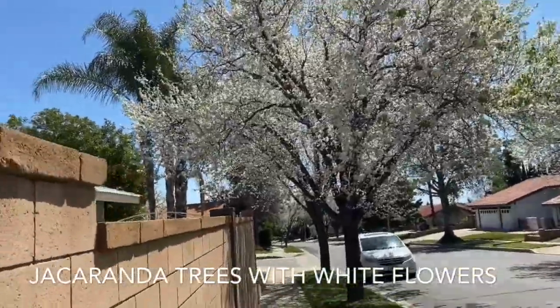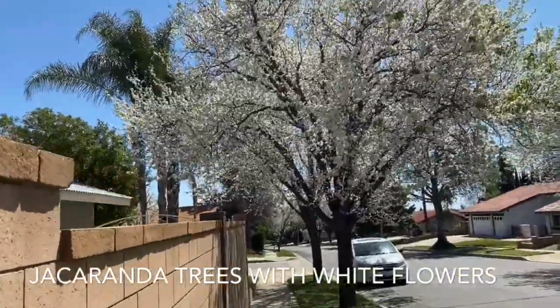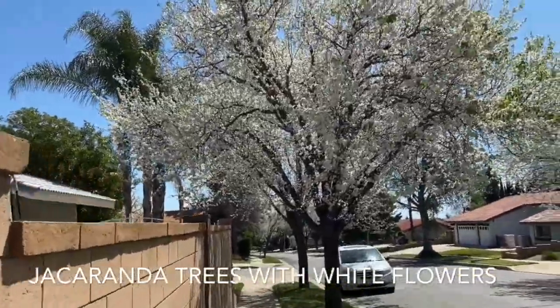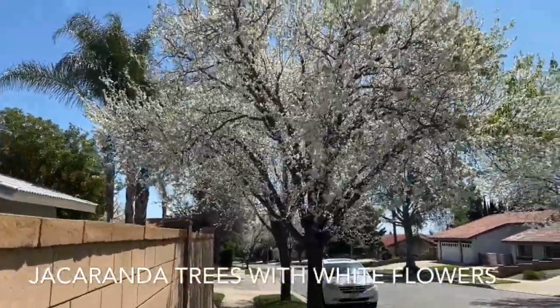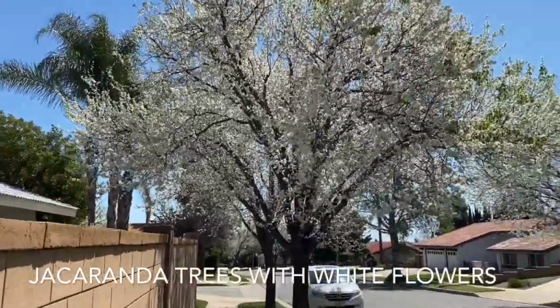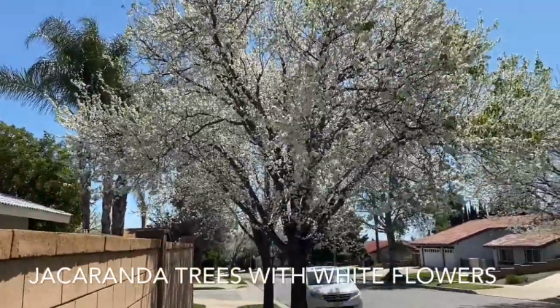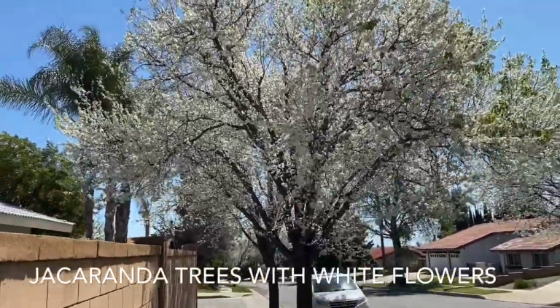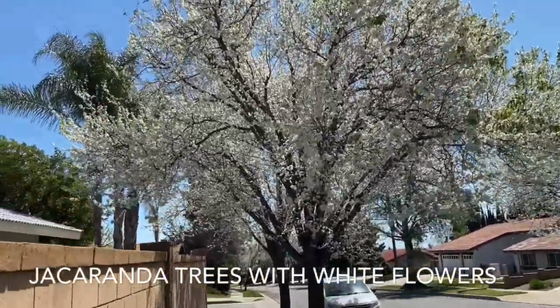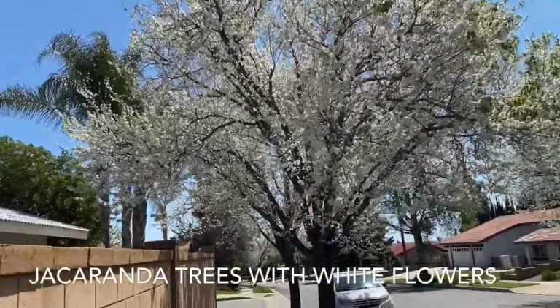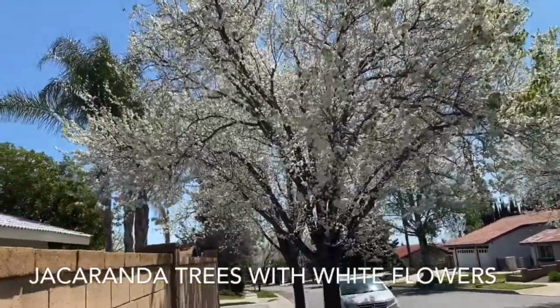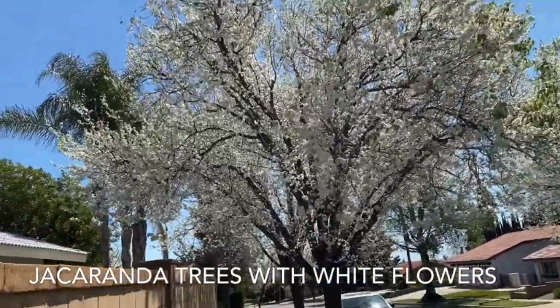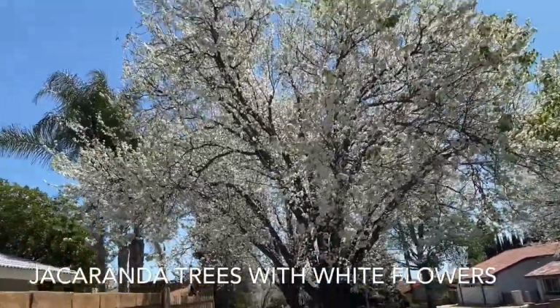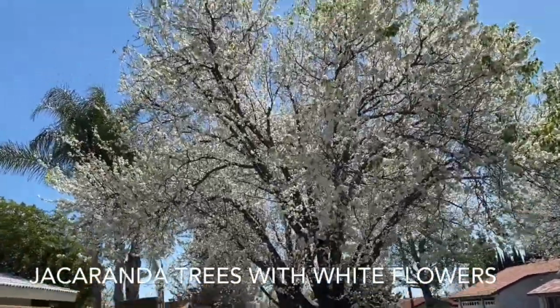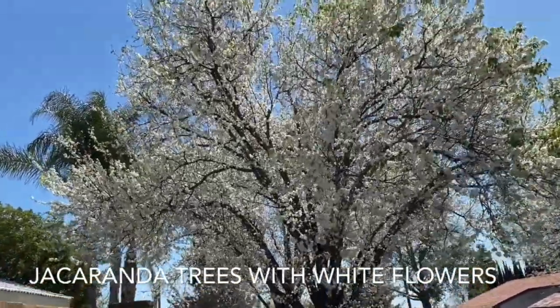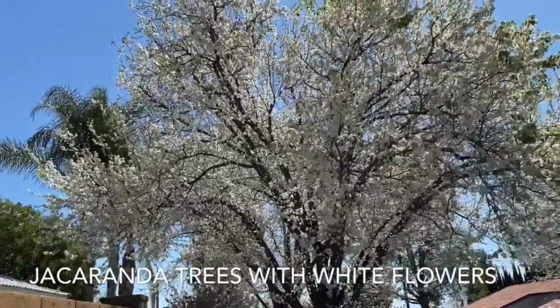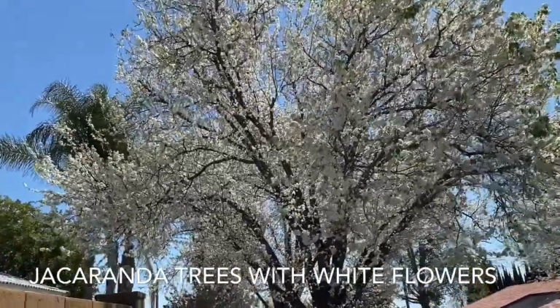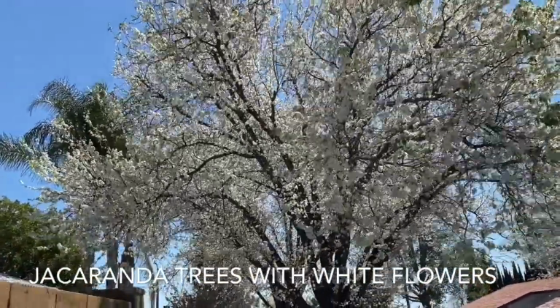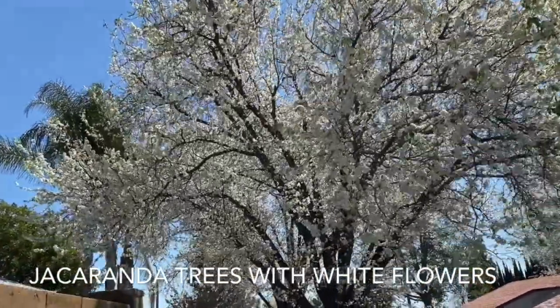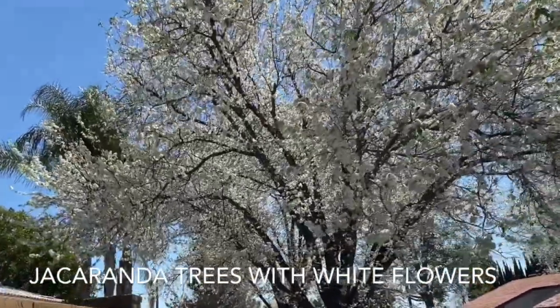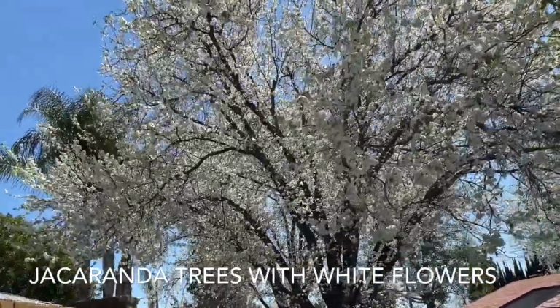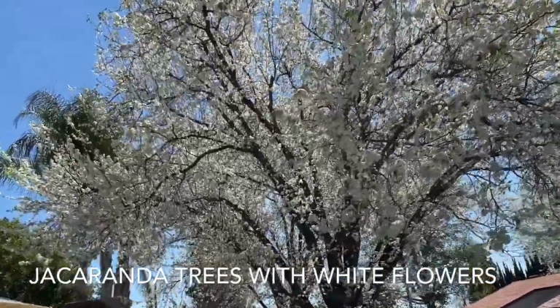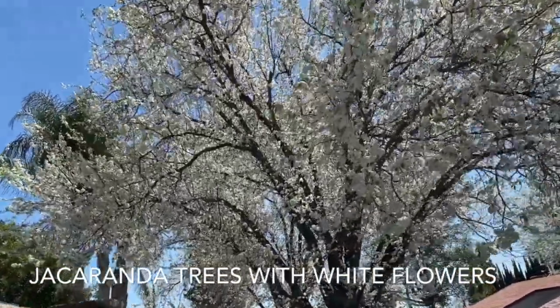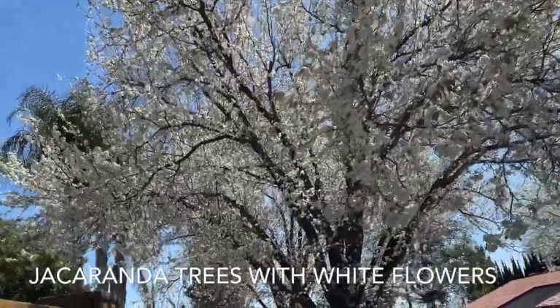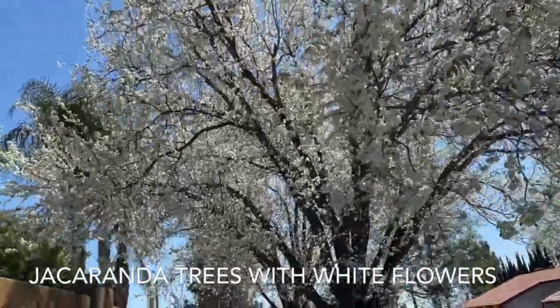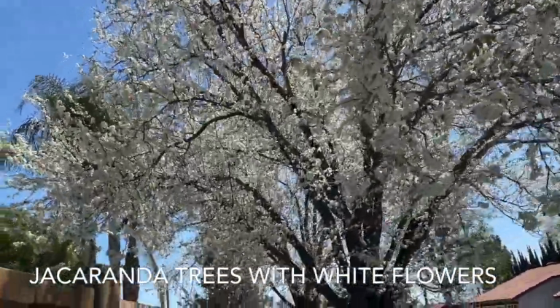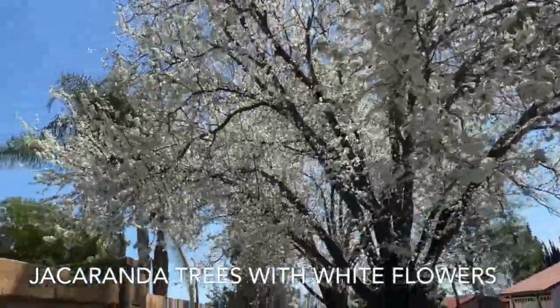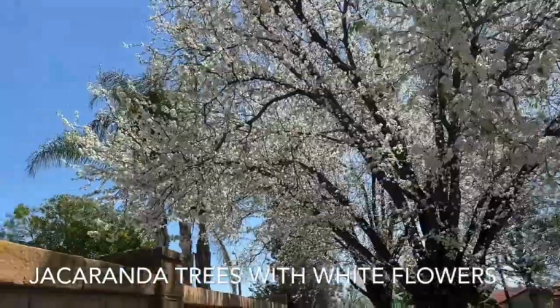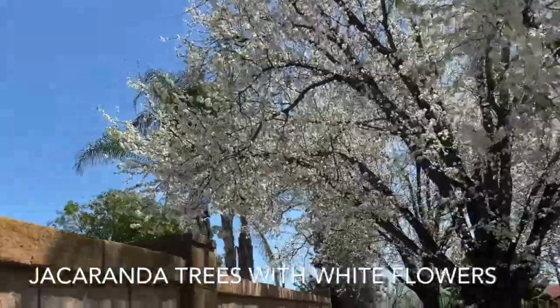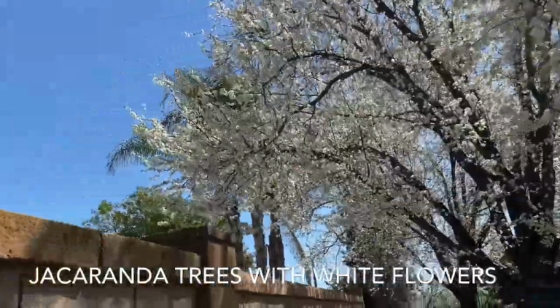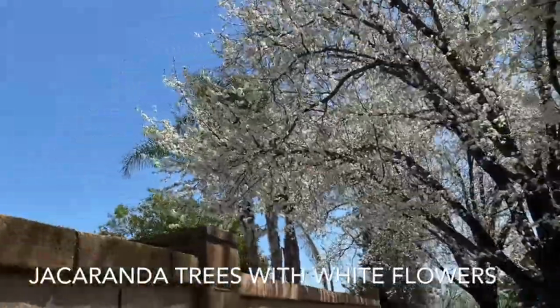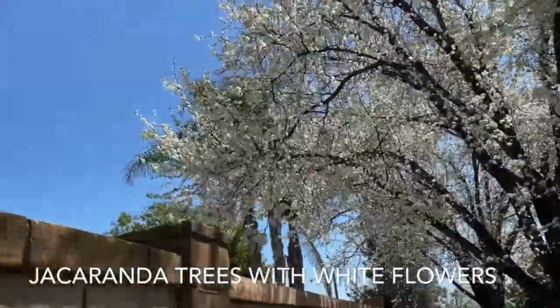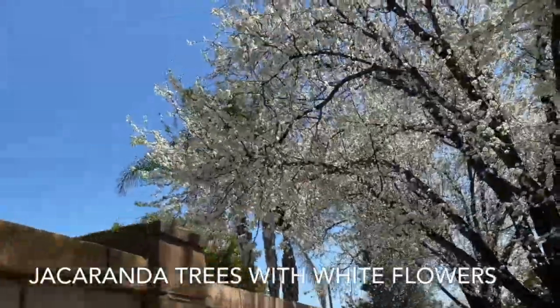I love this tree - it's white flowers. It's gorgeous.